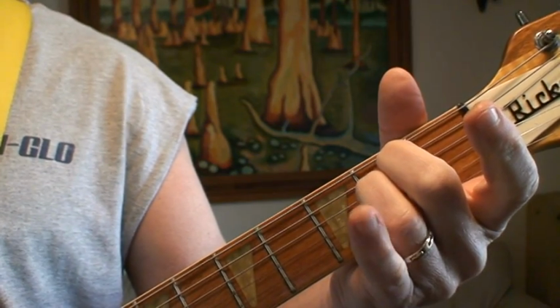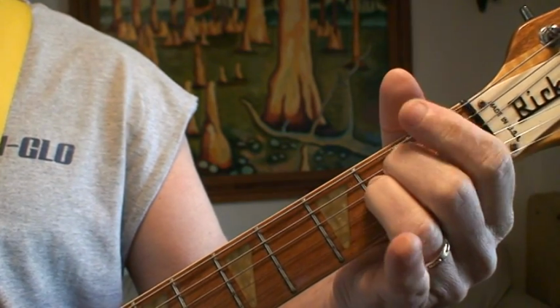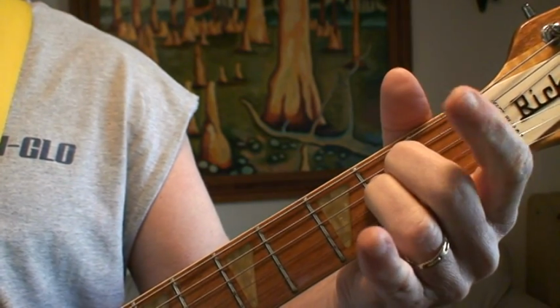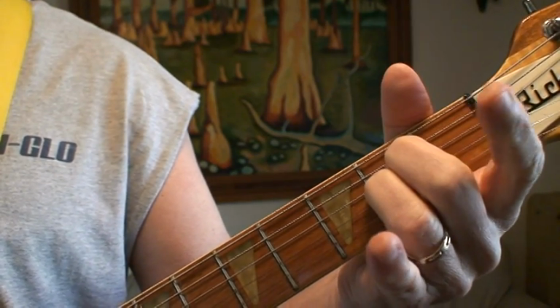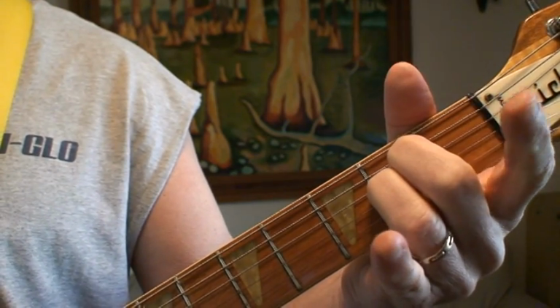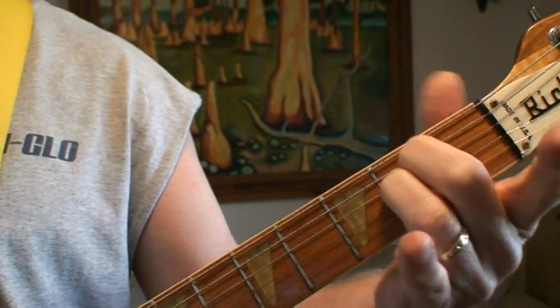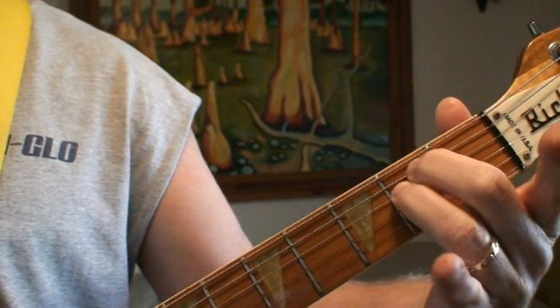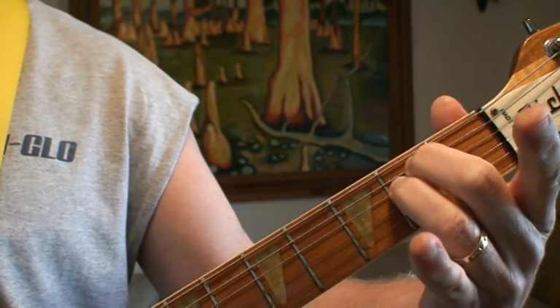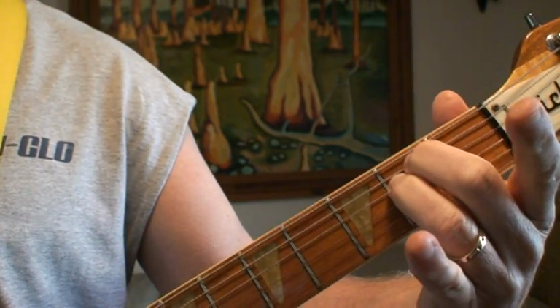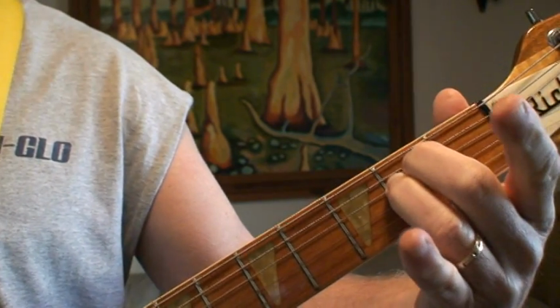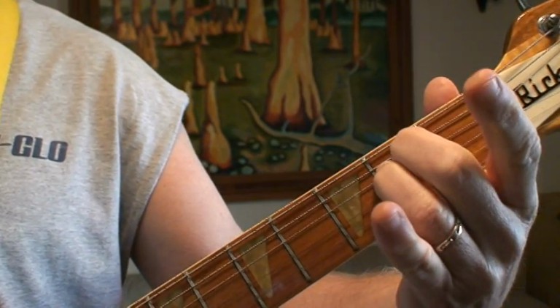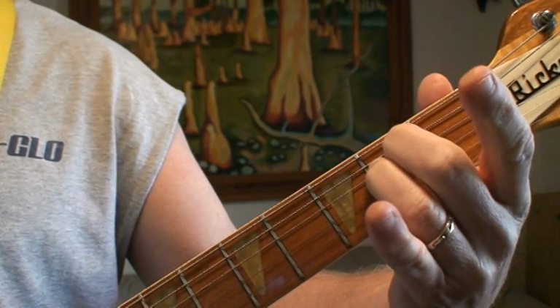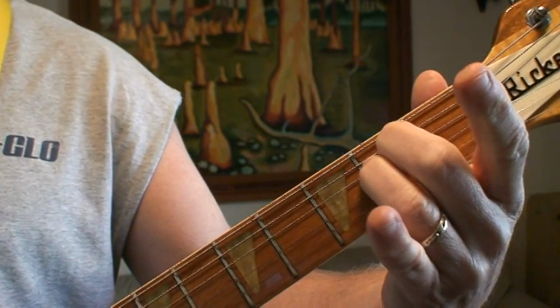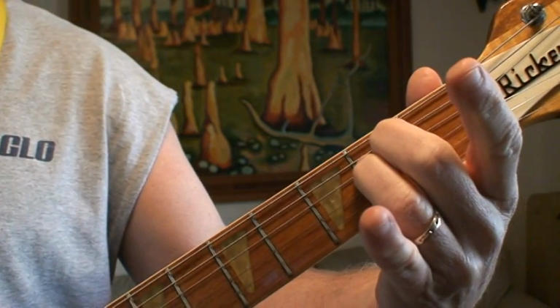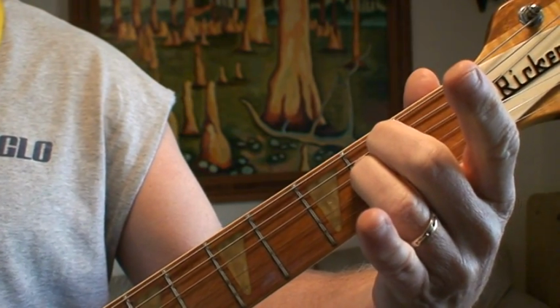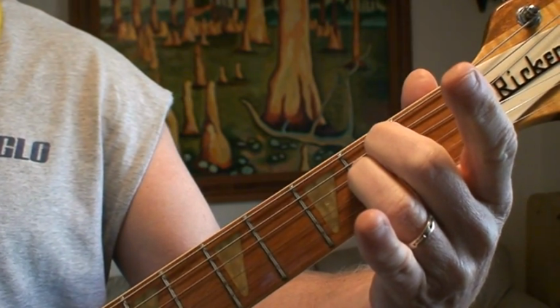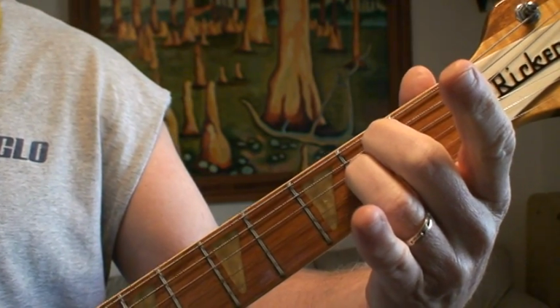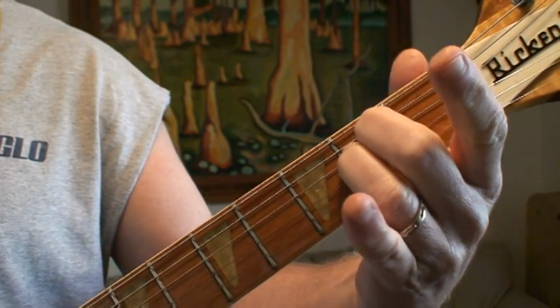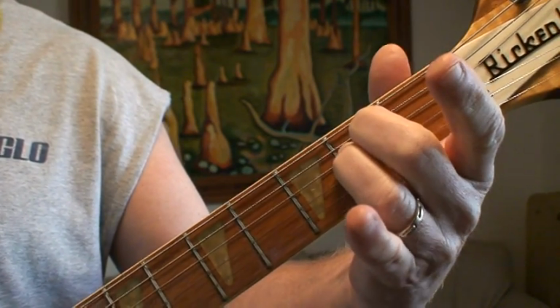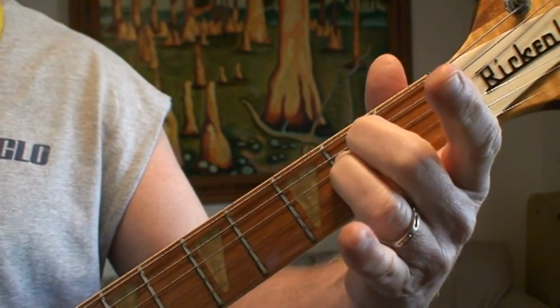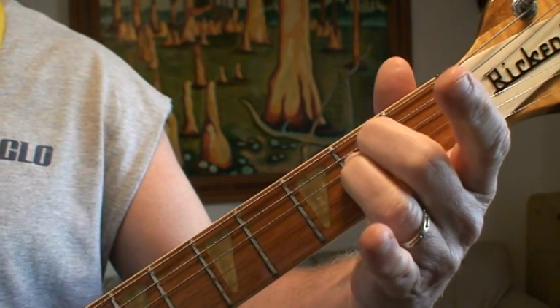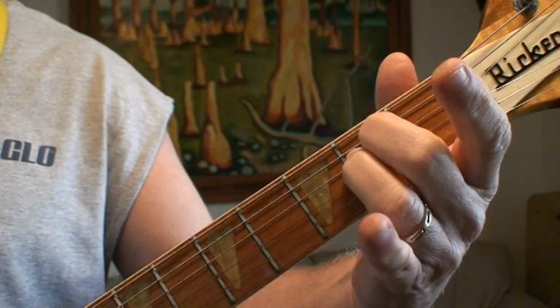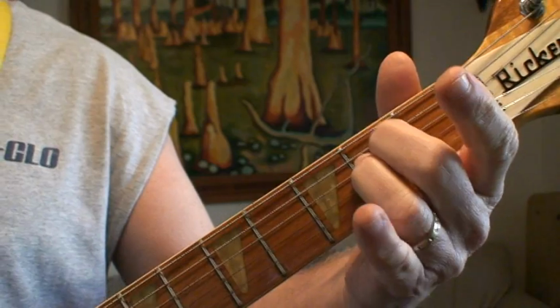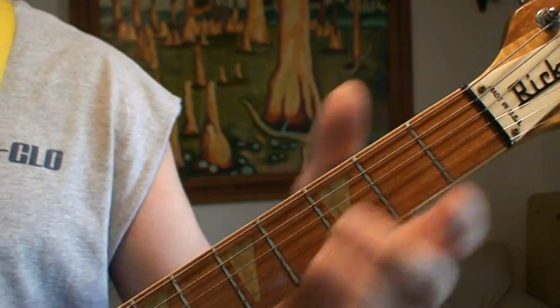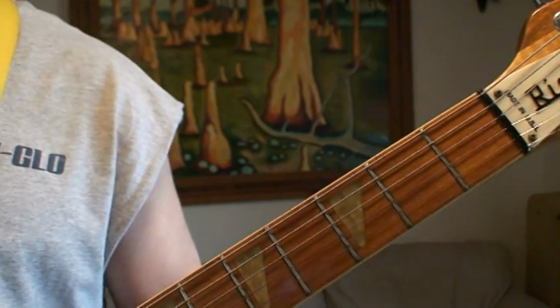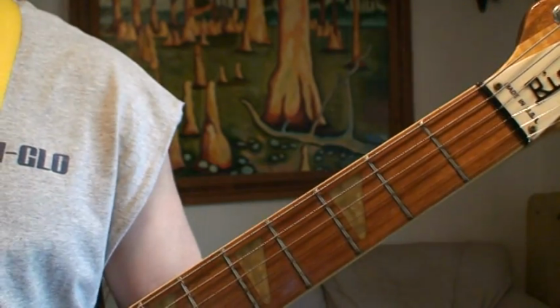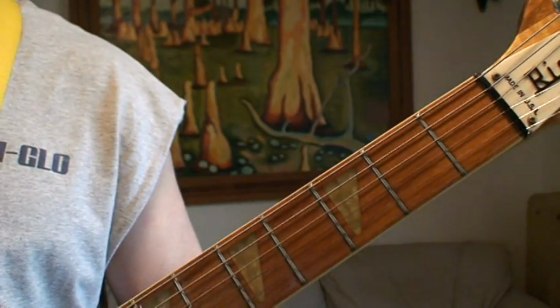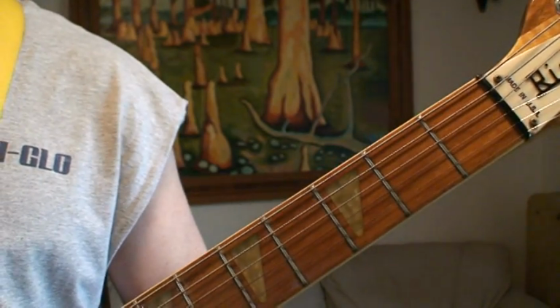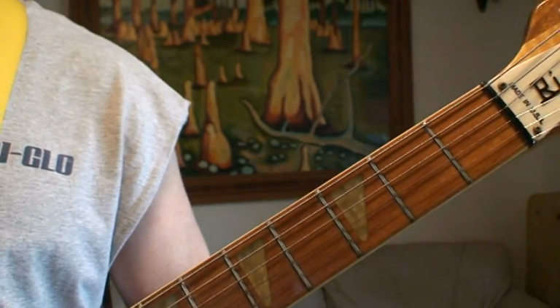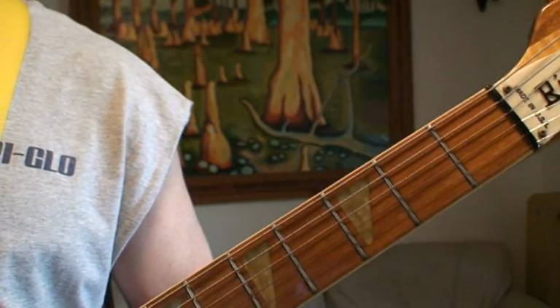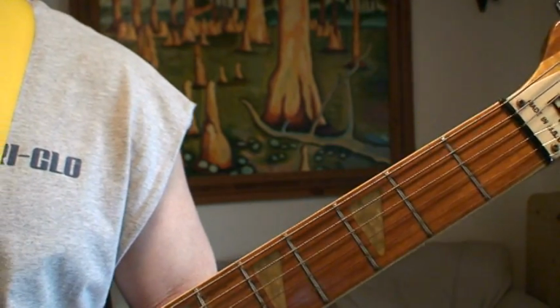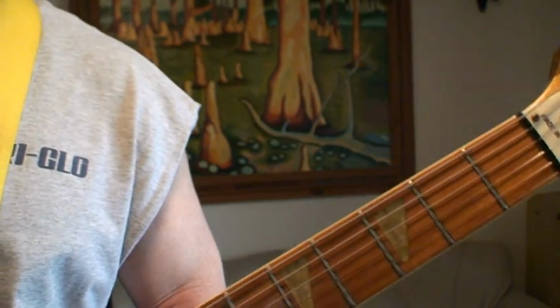That's it, landing on E minor. Hope you all enjoy it, and good luck. Thank you very much.